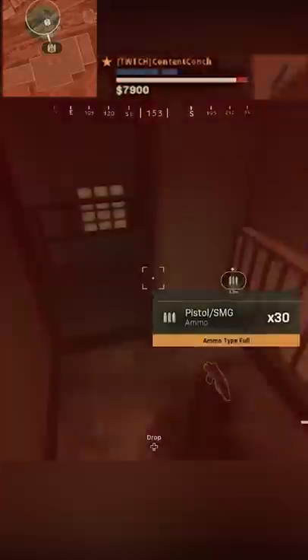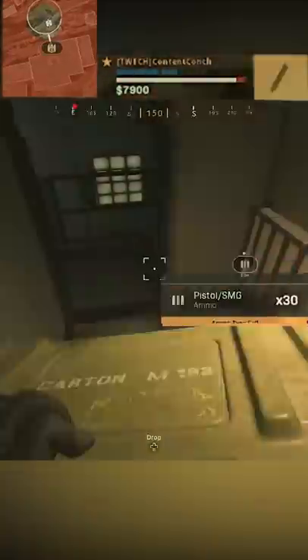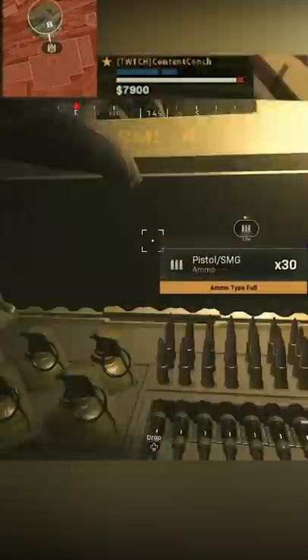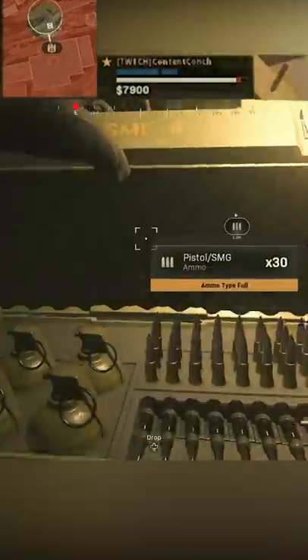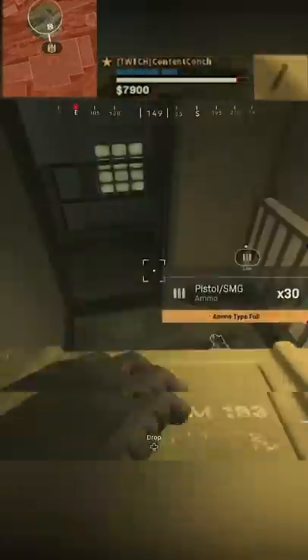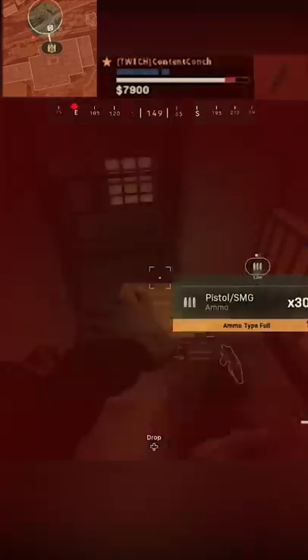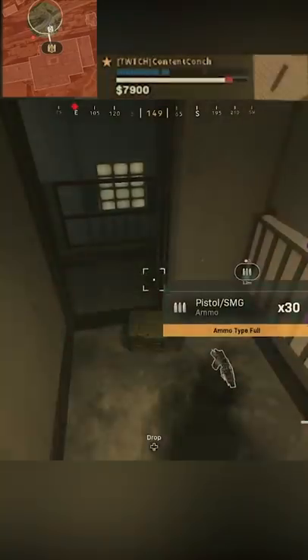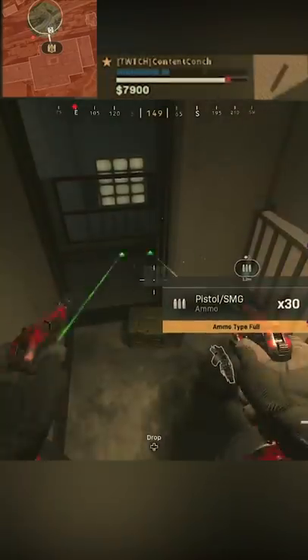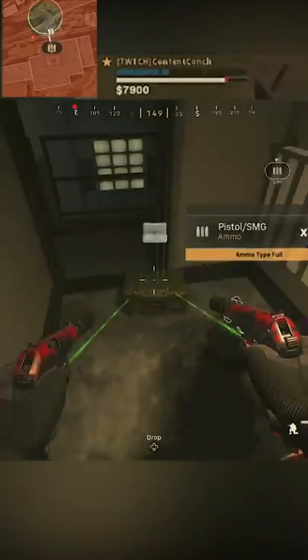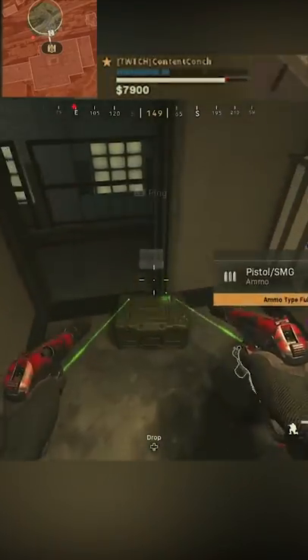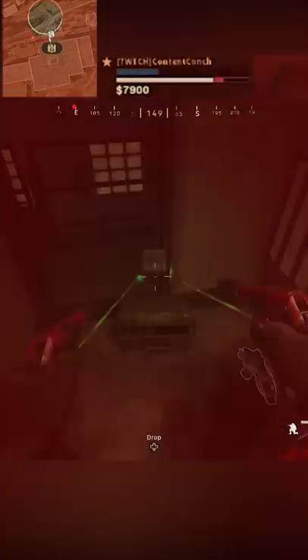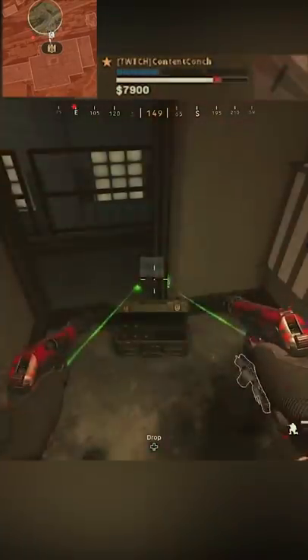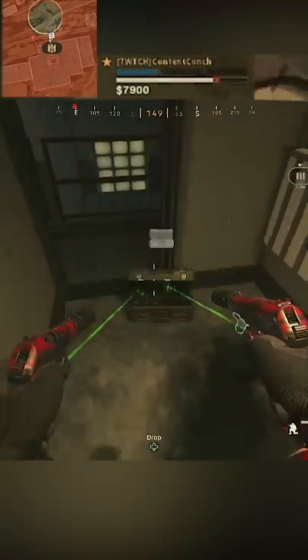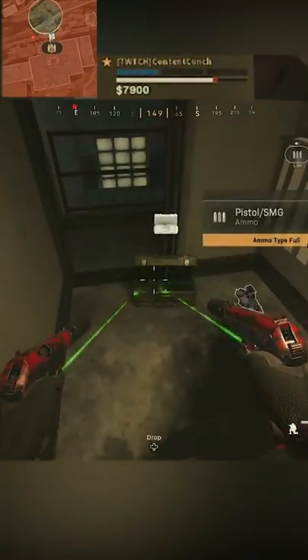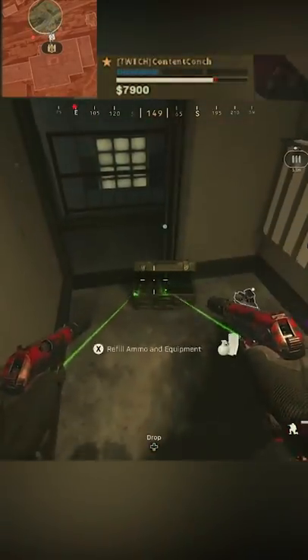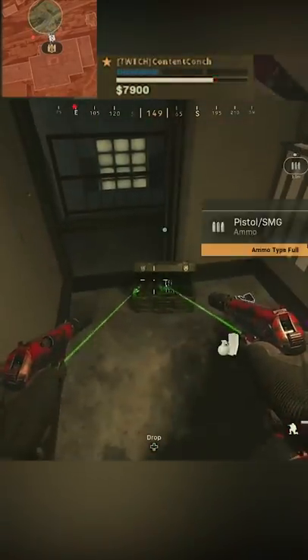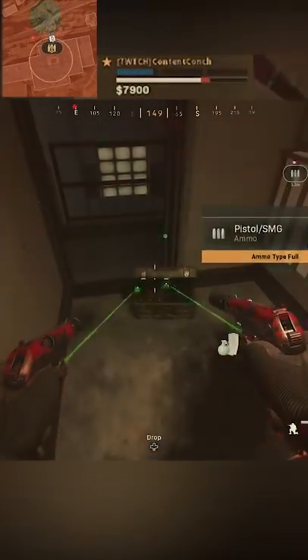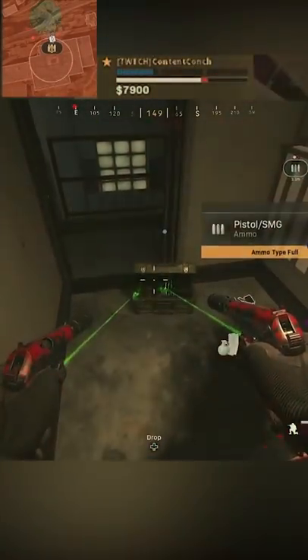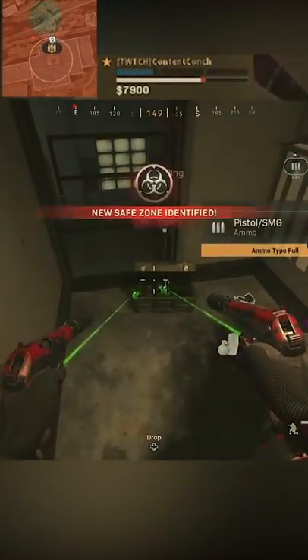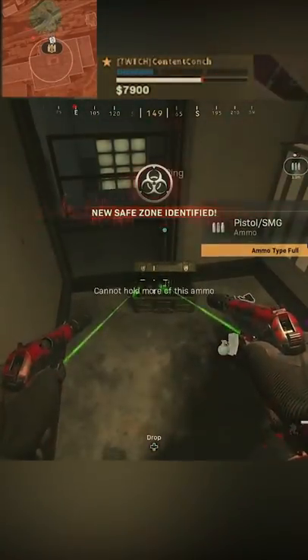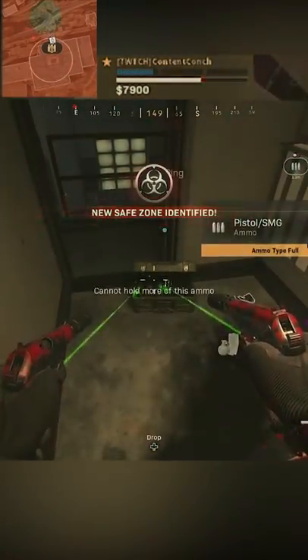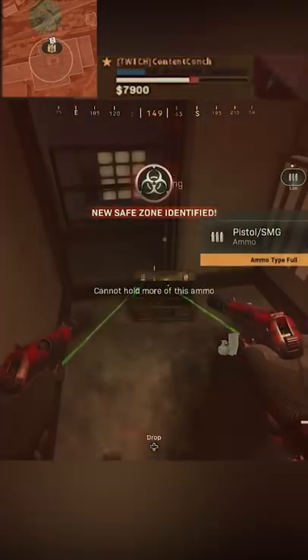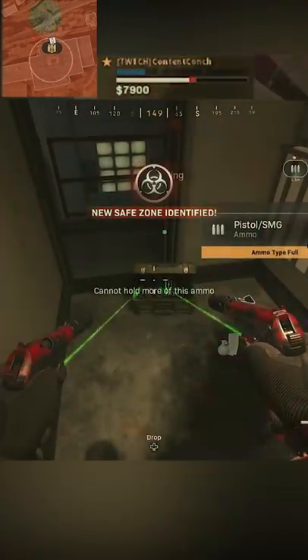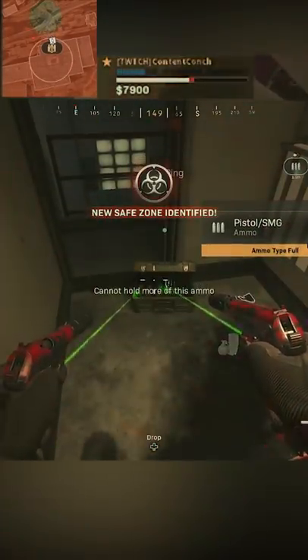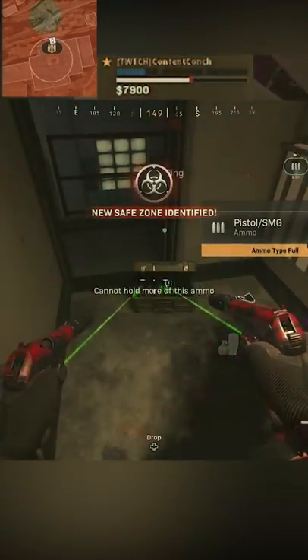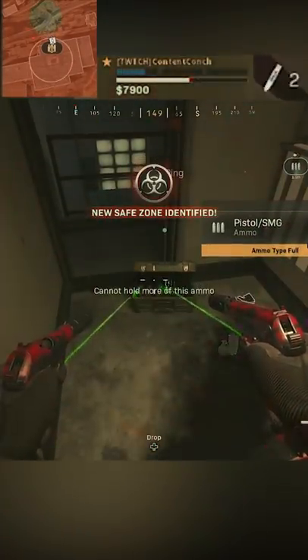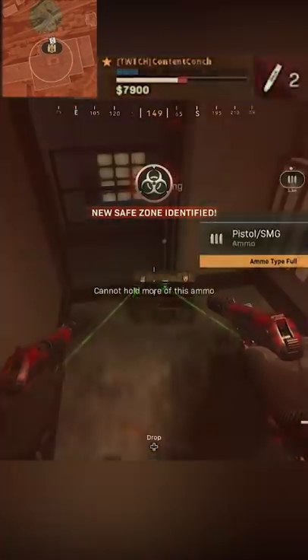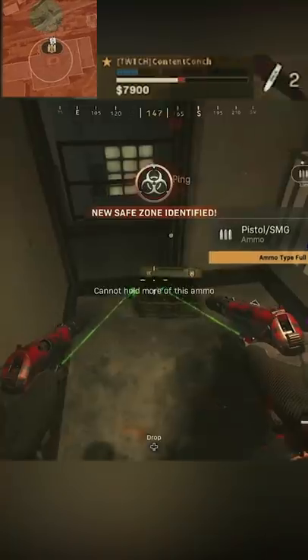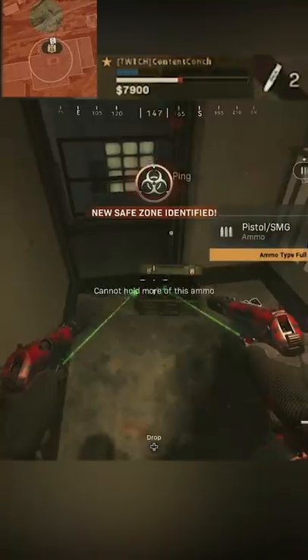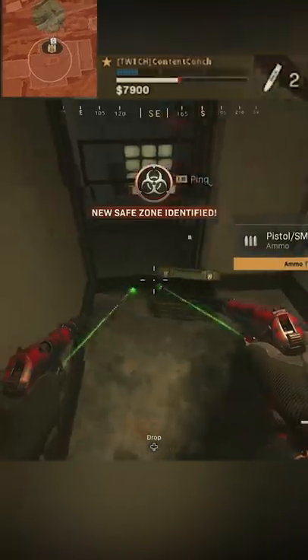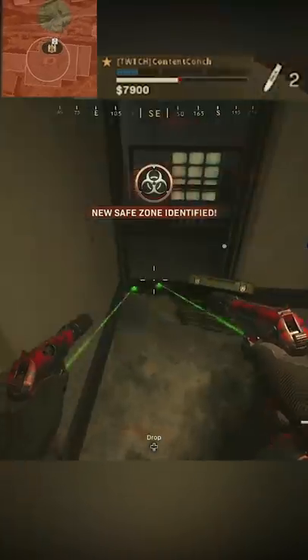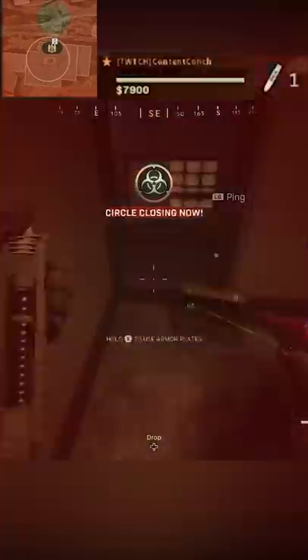I use my stim here and I immediately throw down a munitions box to replenish my stims. The zone pulls back to my way, so I'm in a great position.